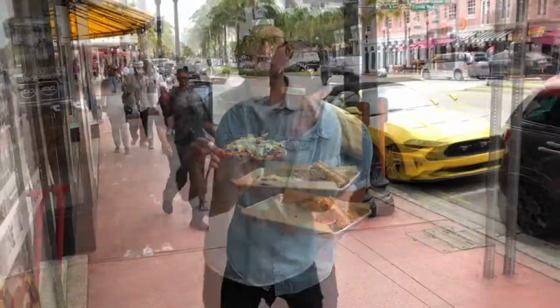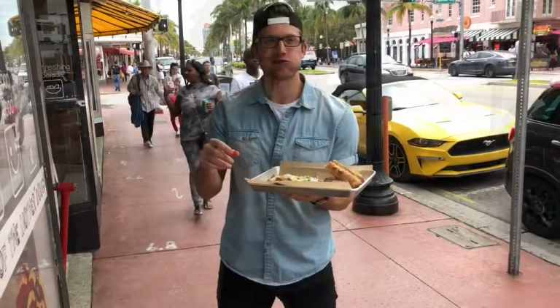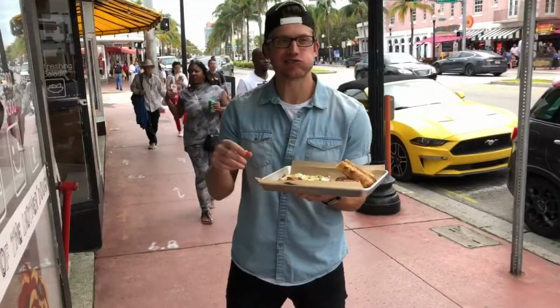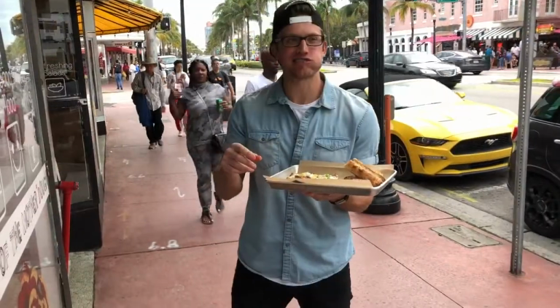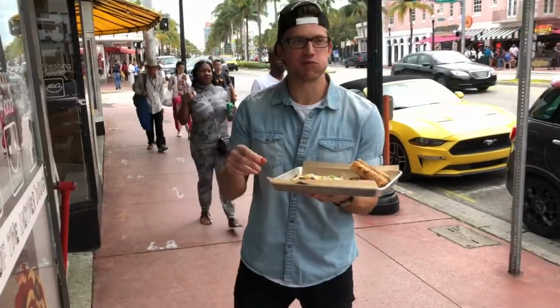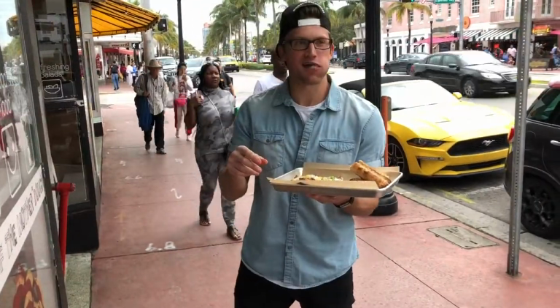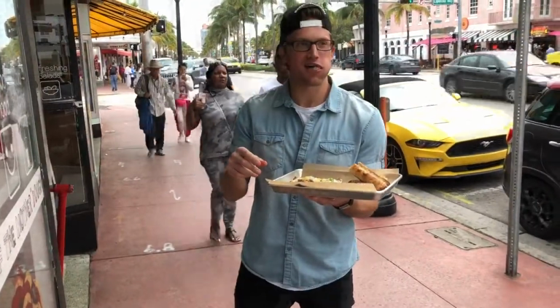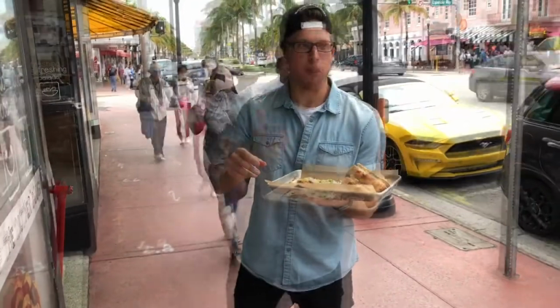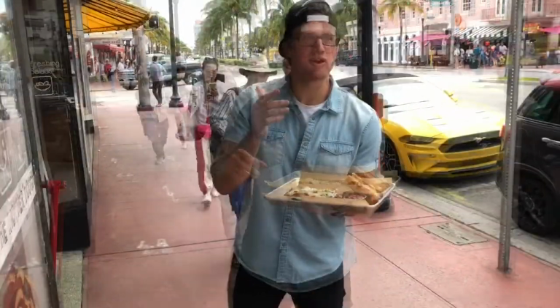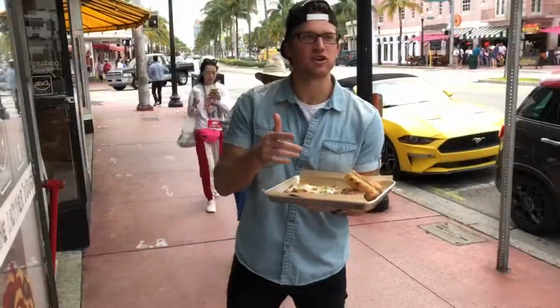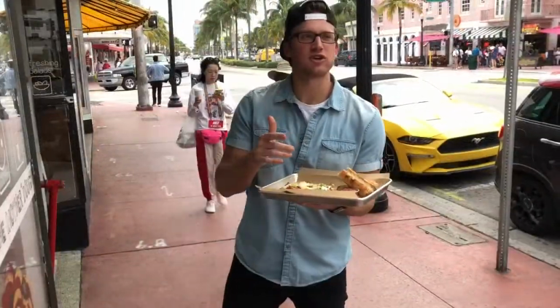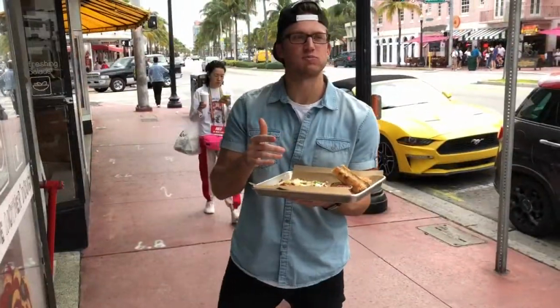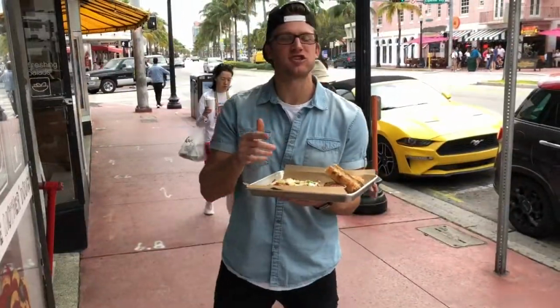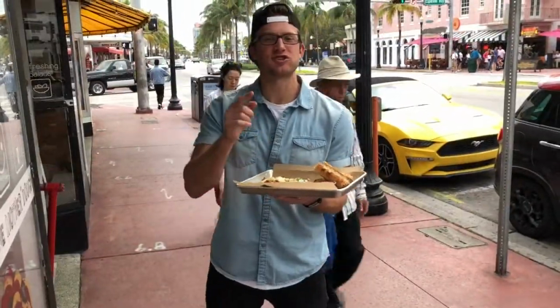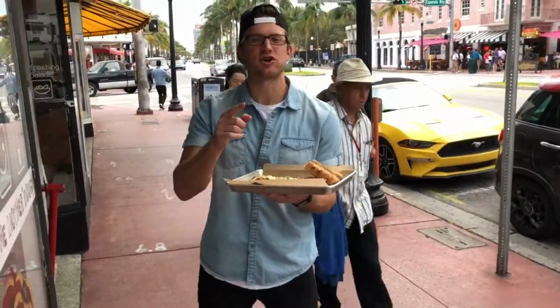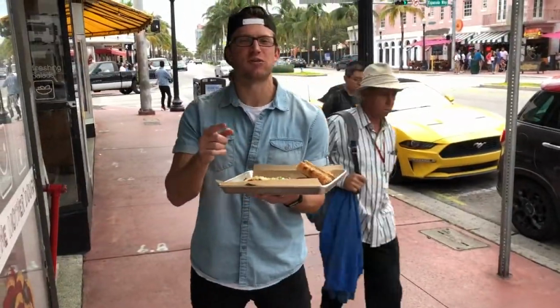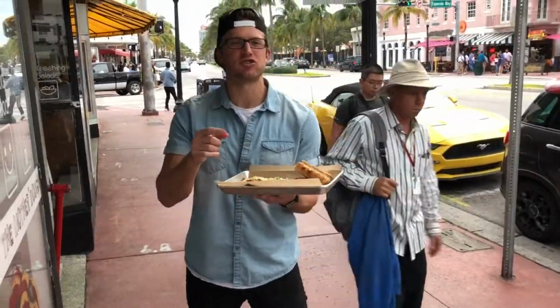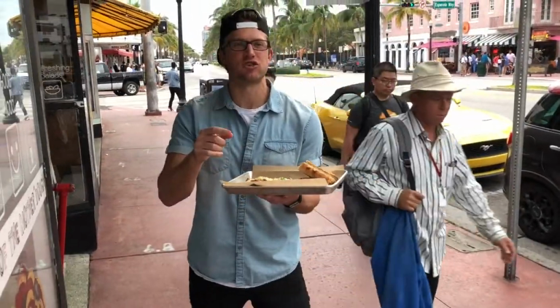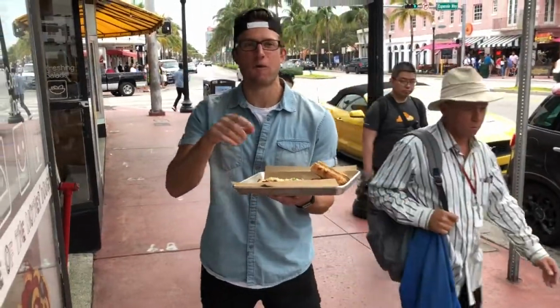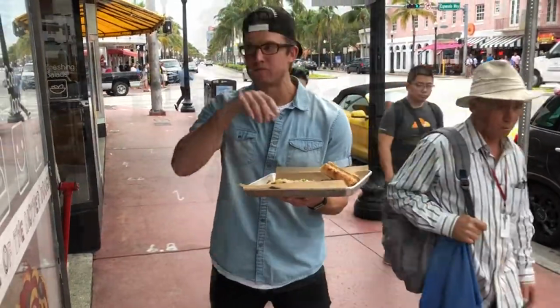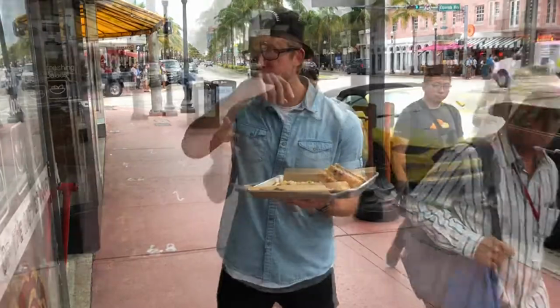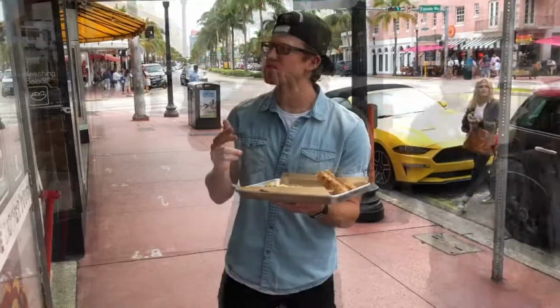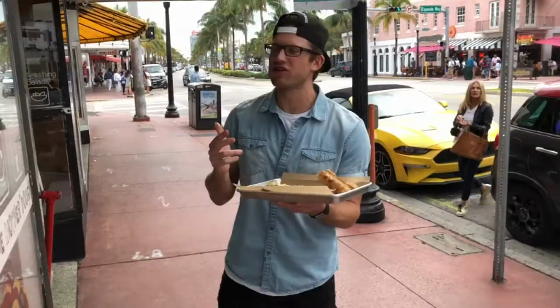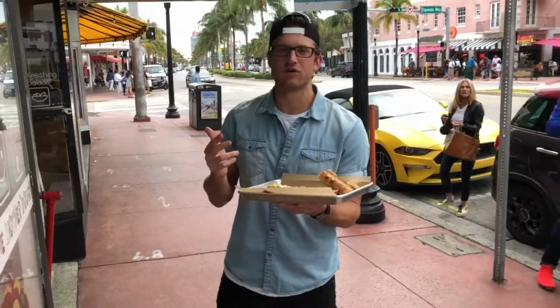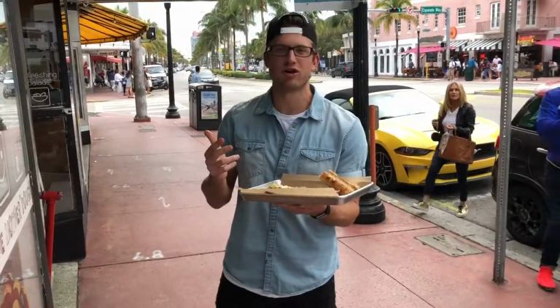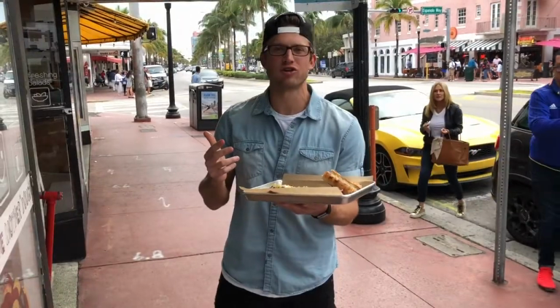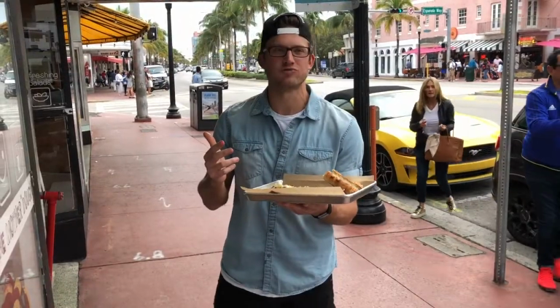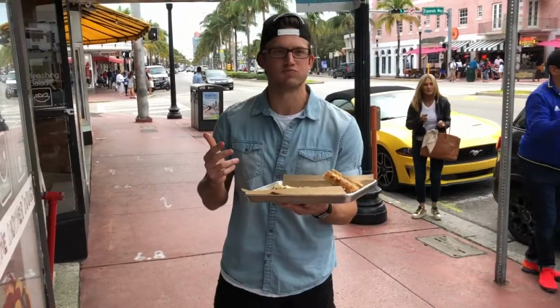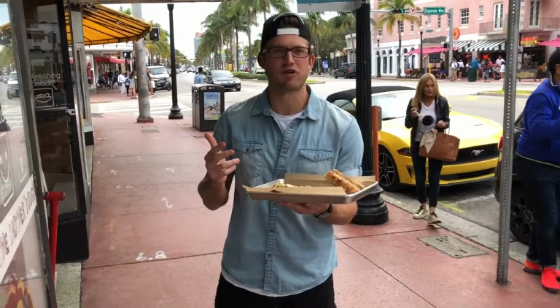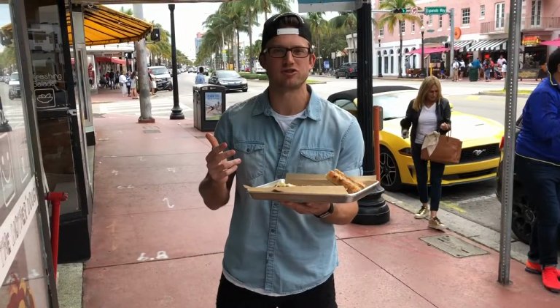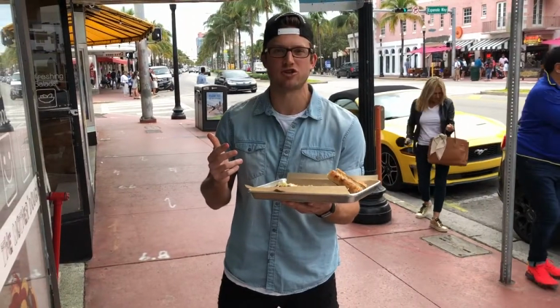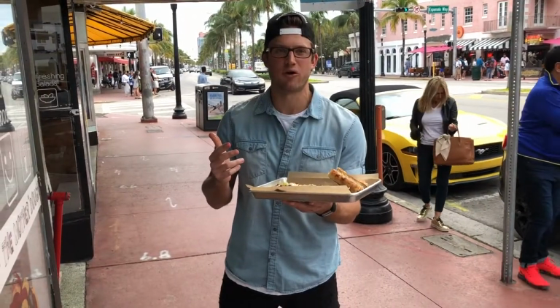A little cheesy. I like it. With any good pizza, it's all about the dough. I call it the mother's dough.